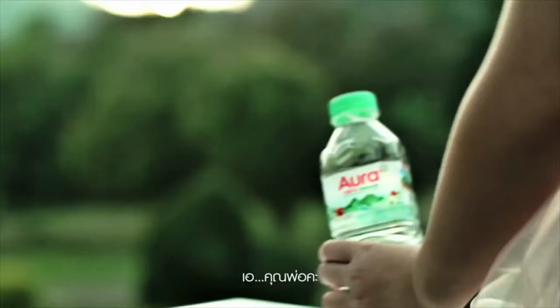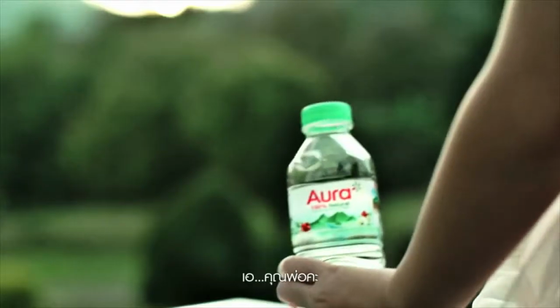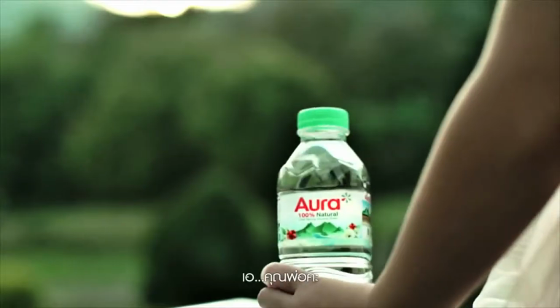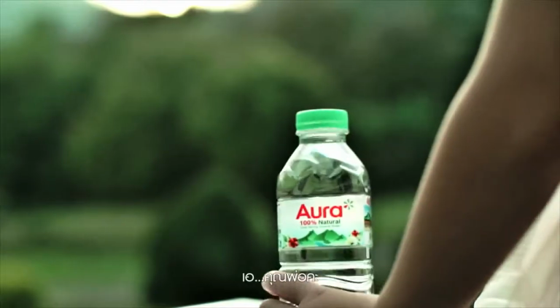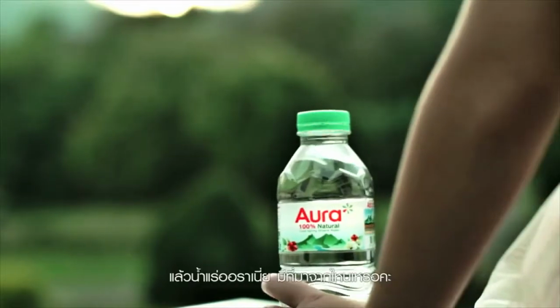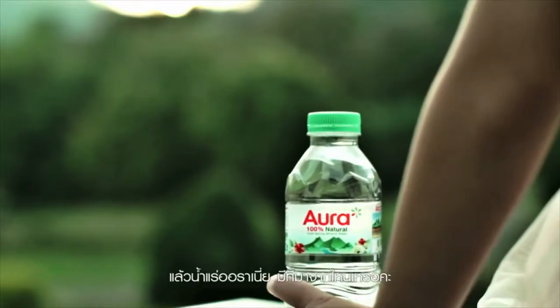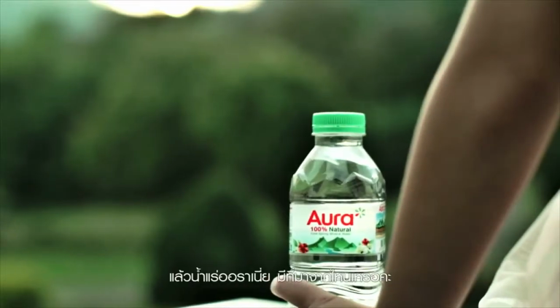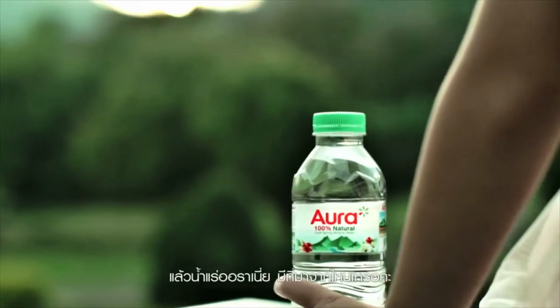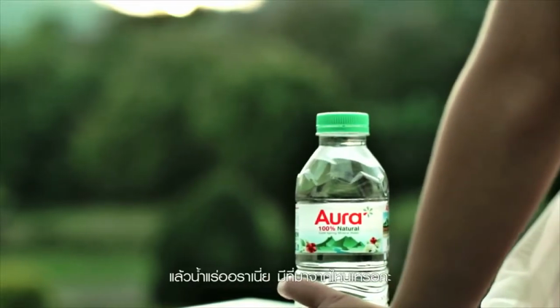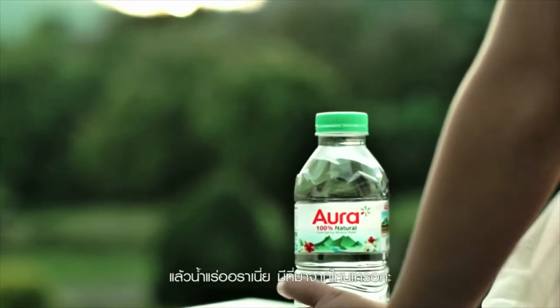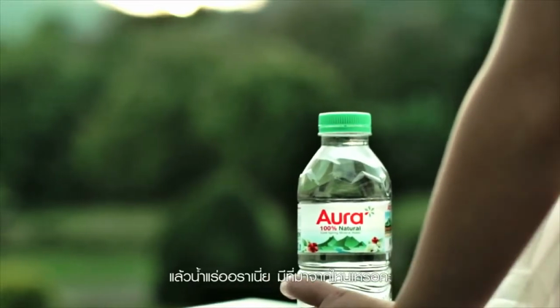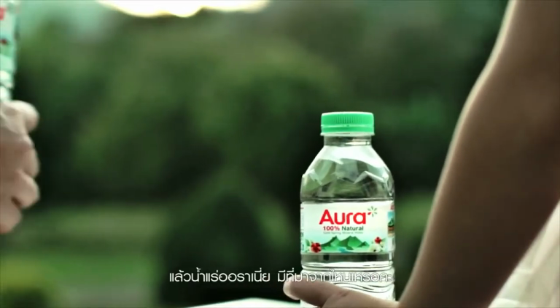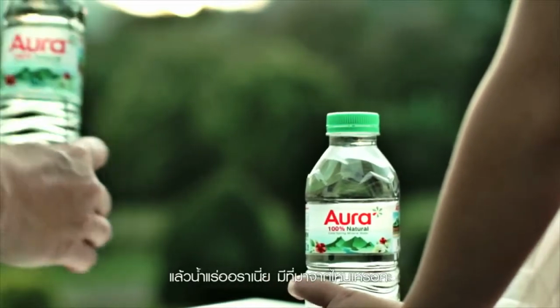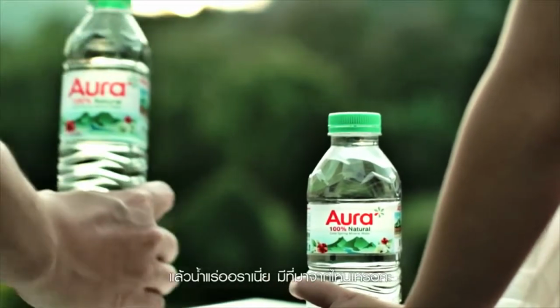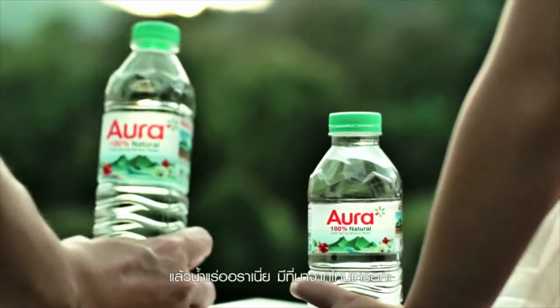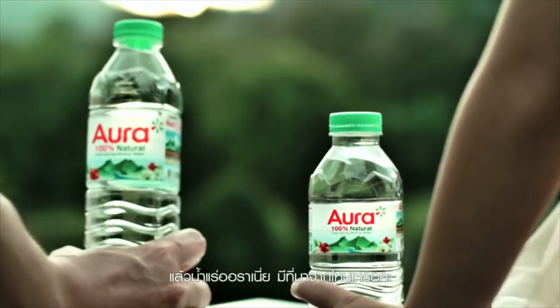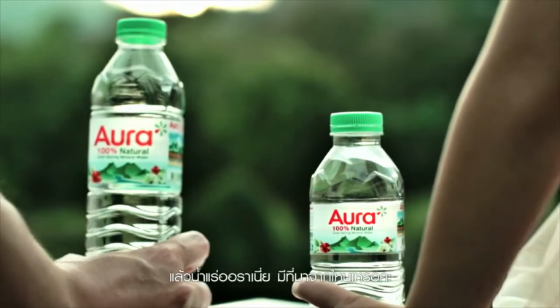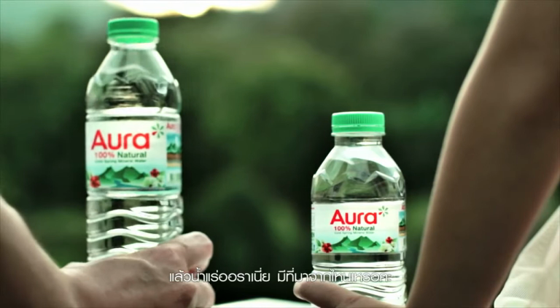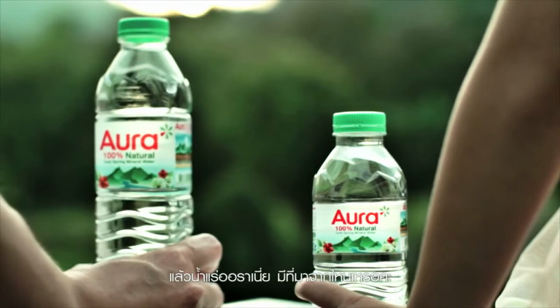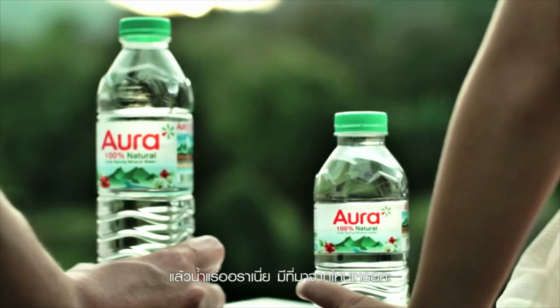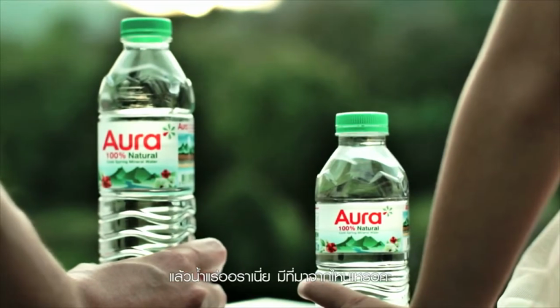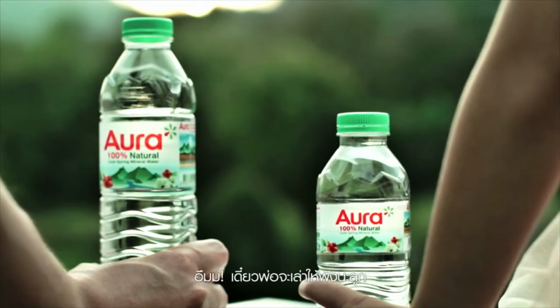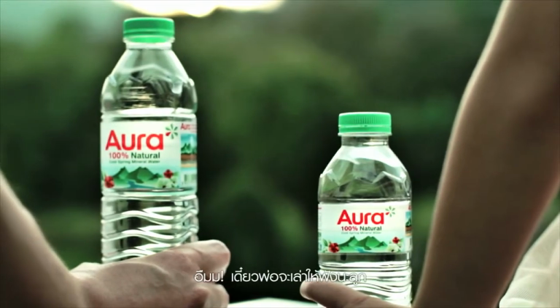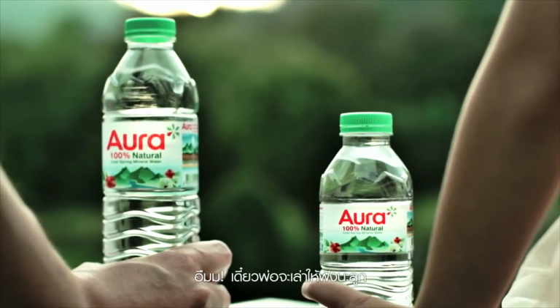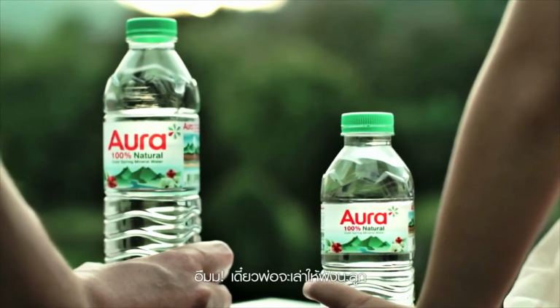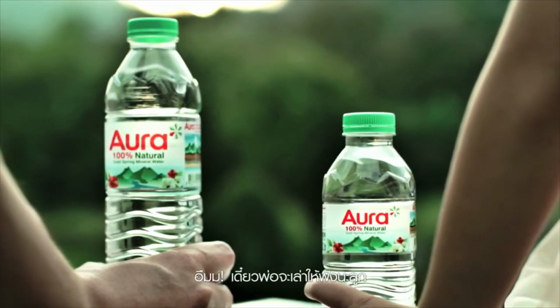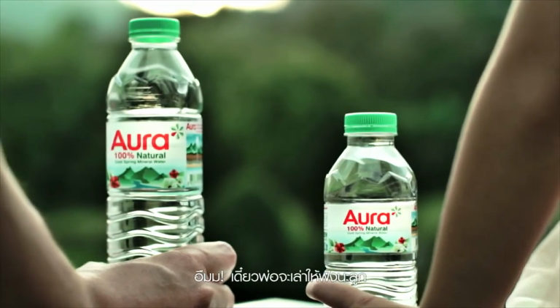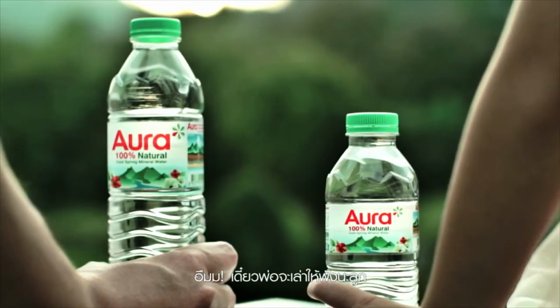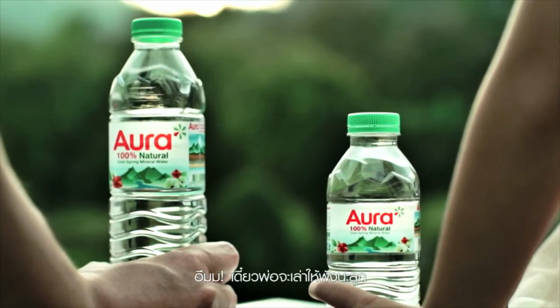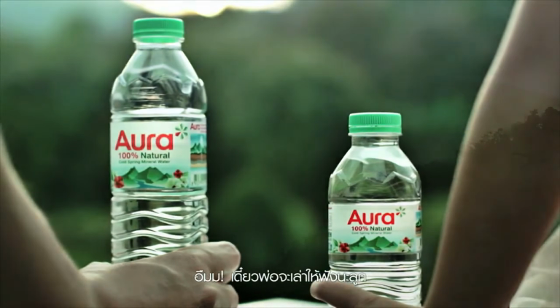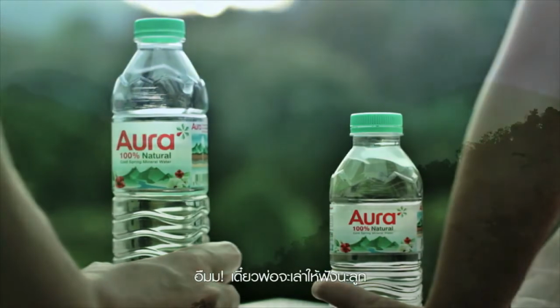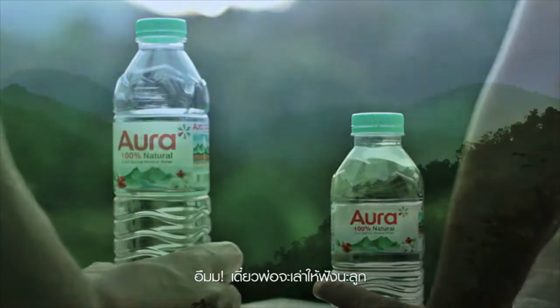Daddy, where does Aura Mineral Water come from? Well, let me tell you the whole story.